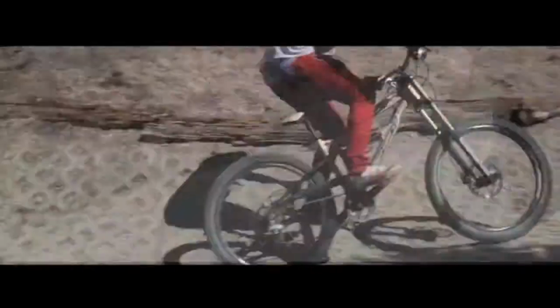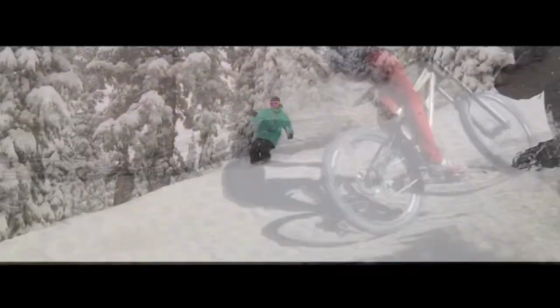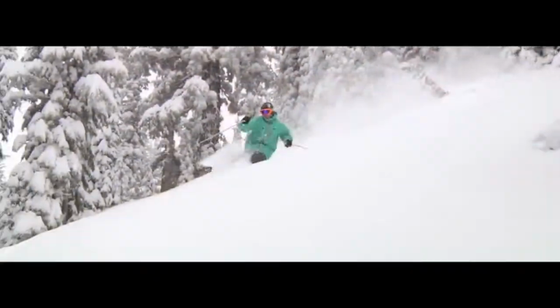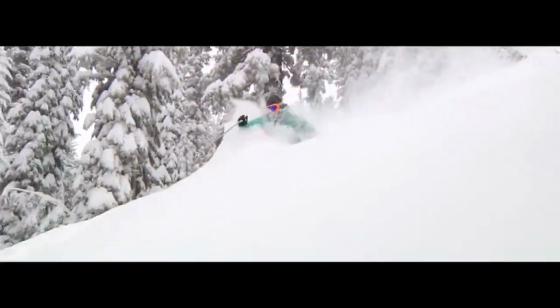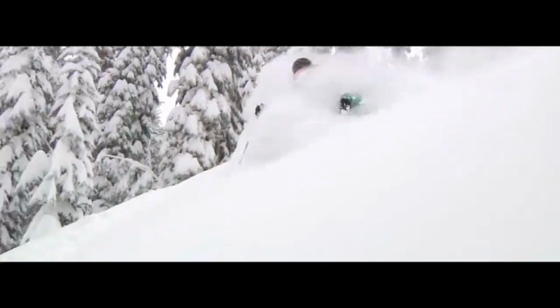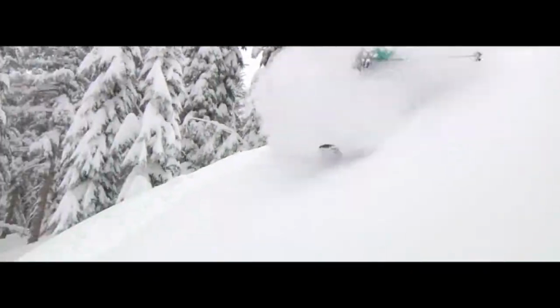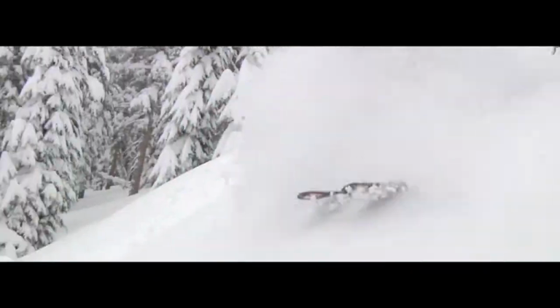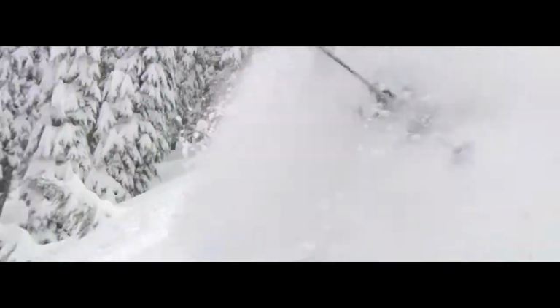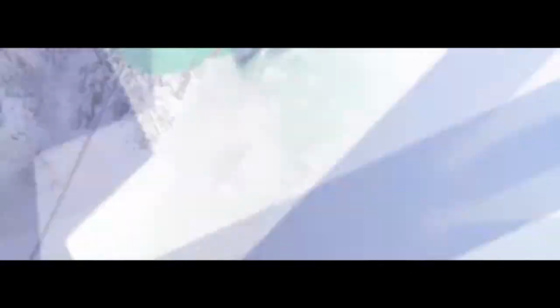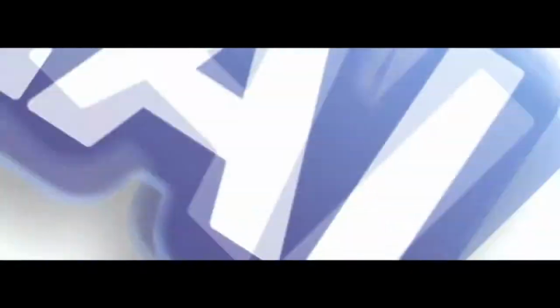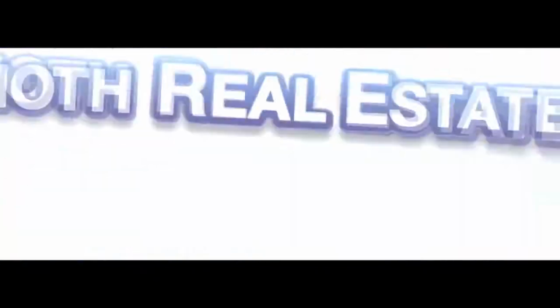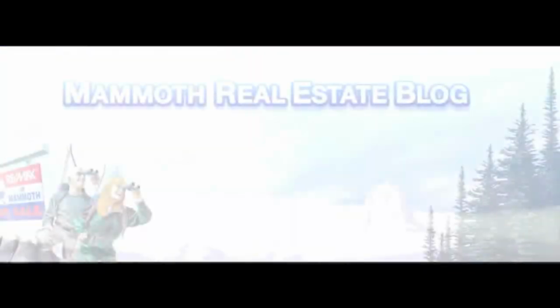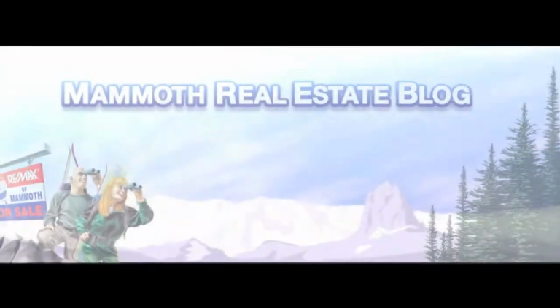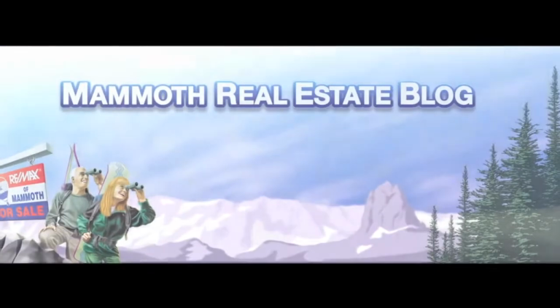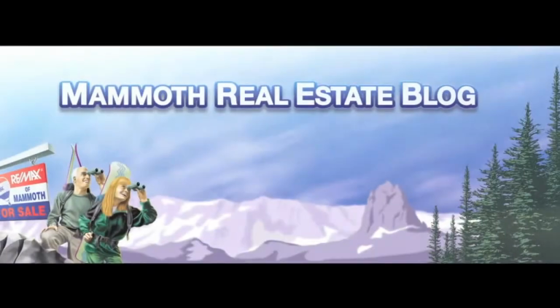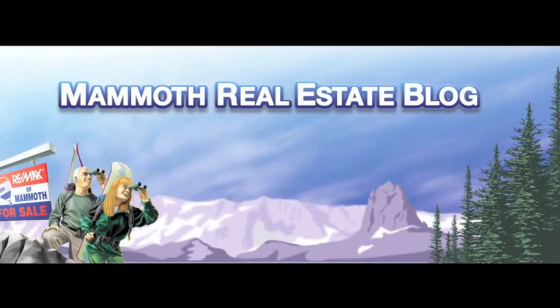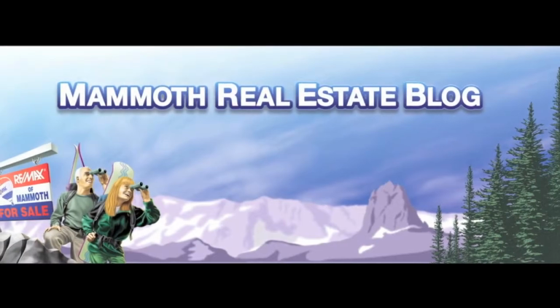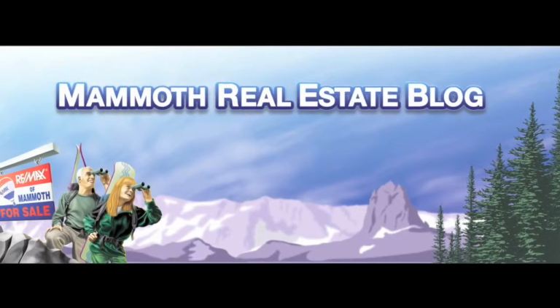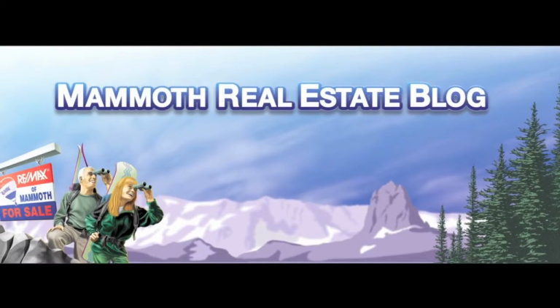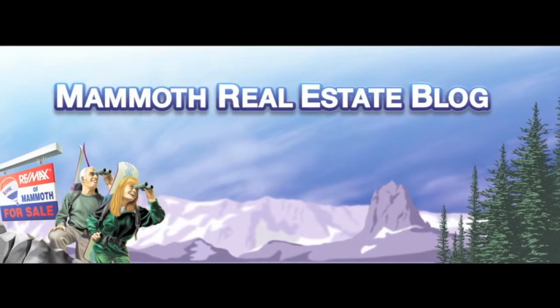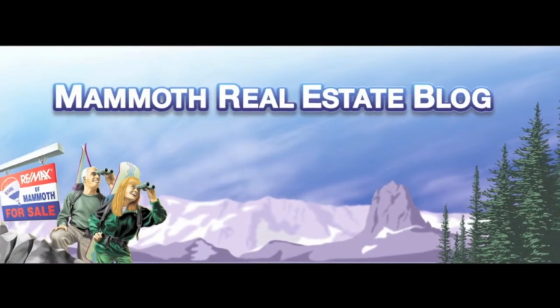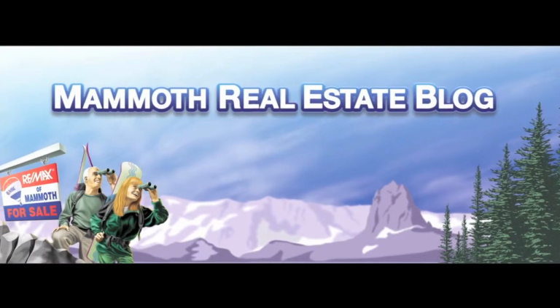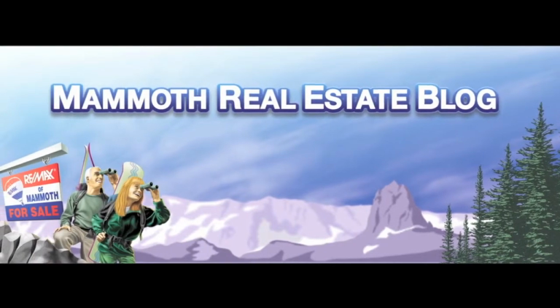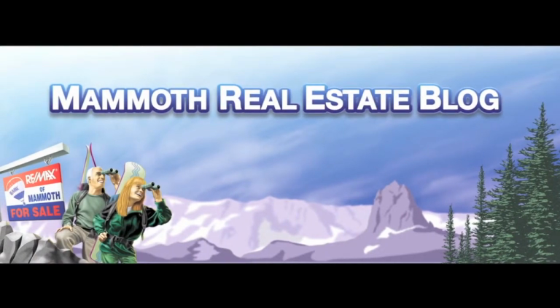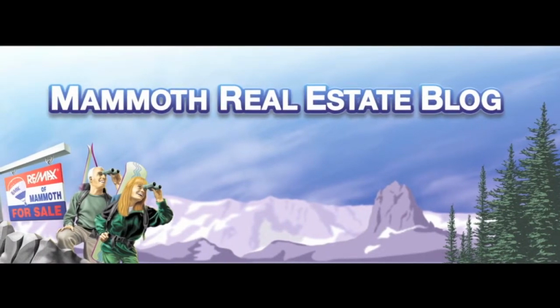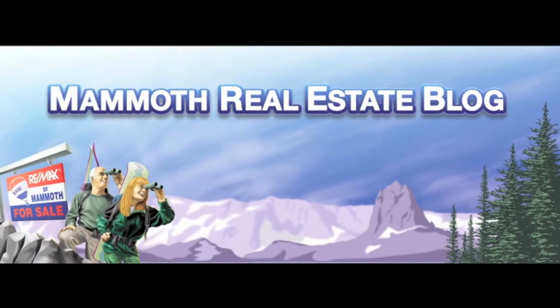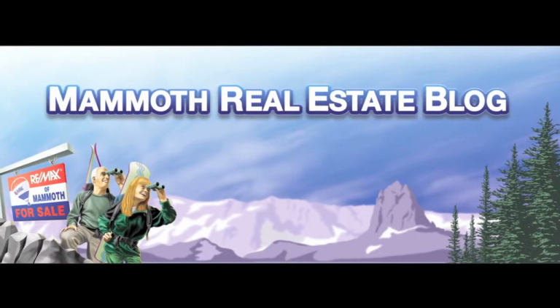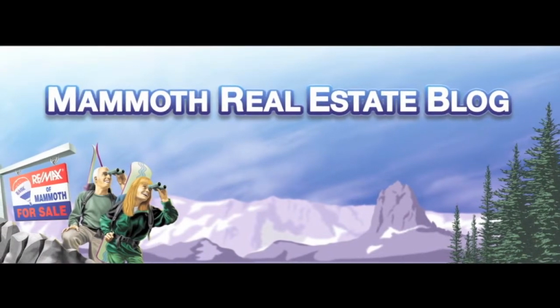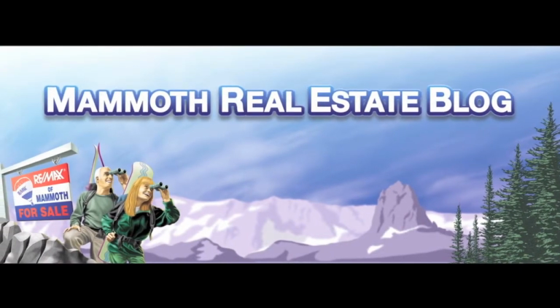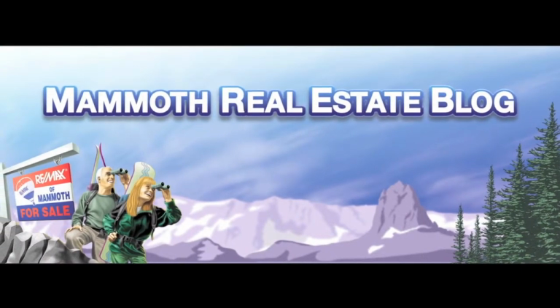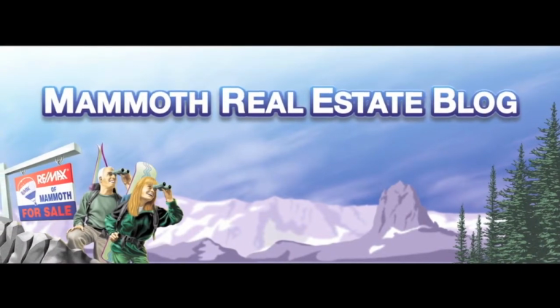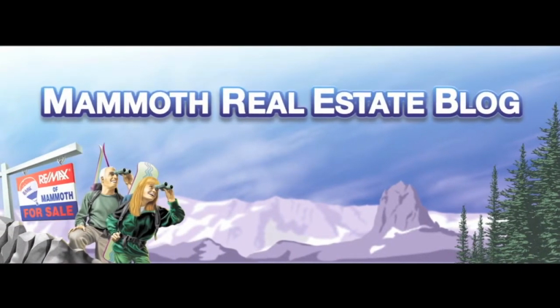MammothRealEstateBlog.com — your source for Mammoth Real Estate information.